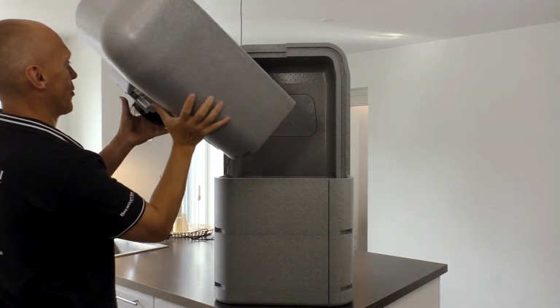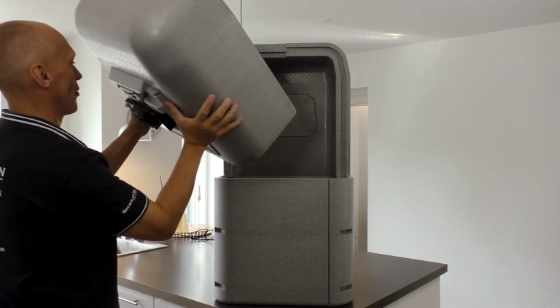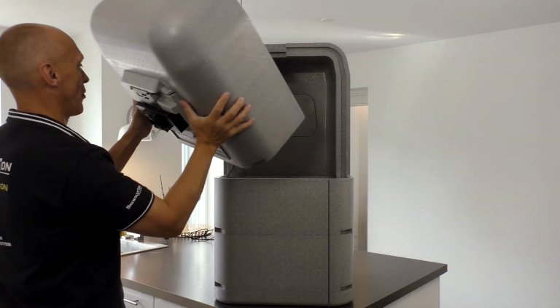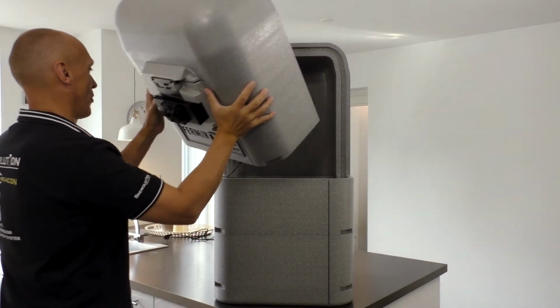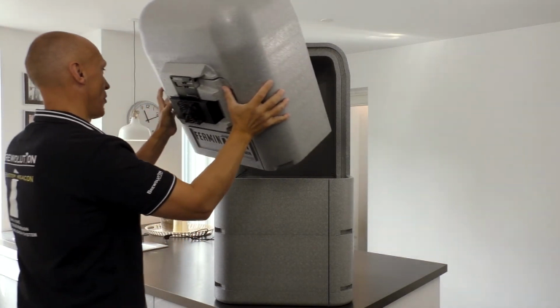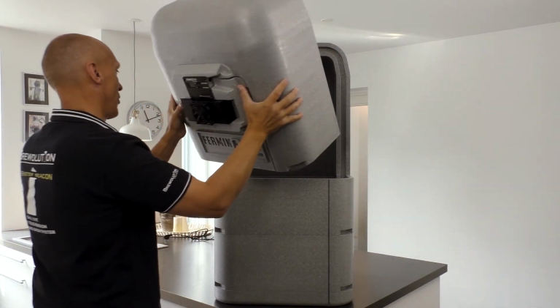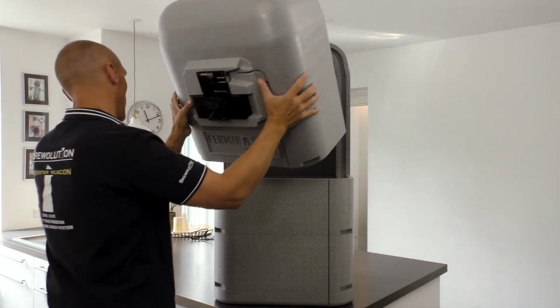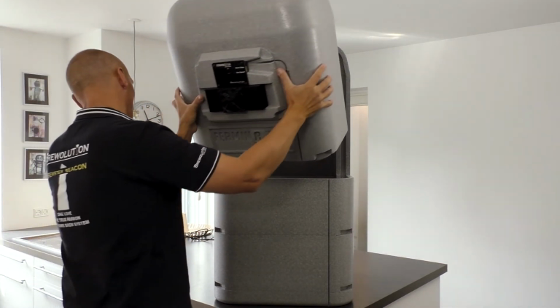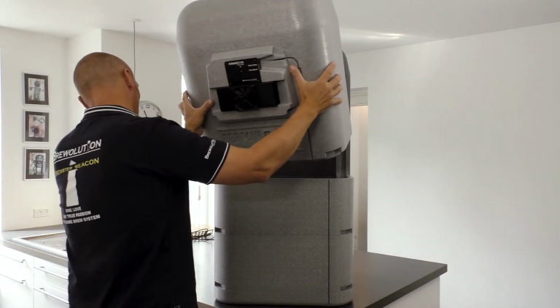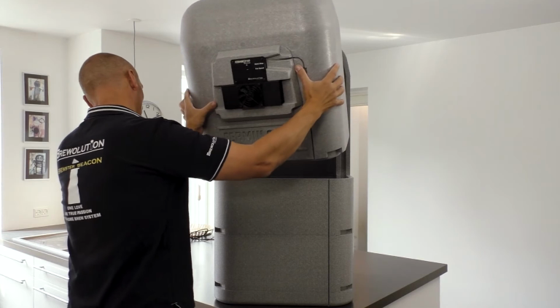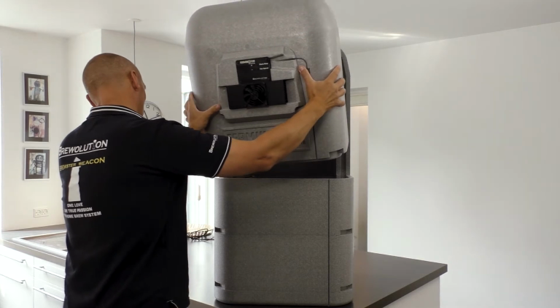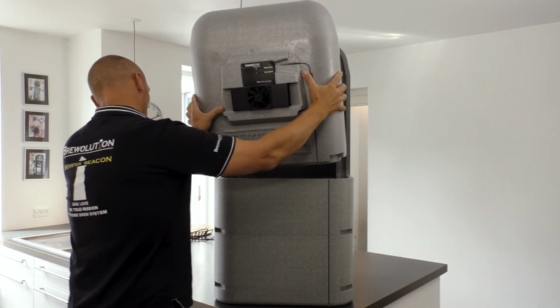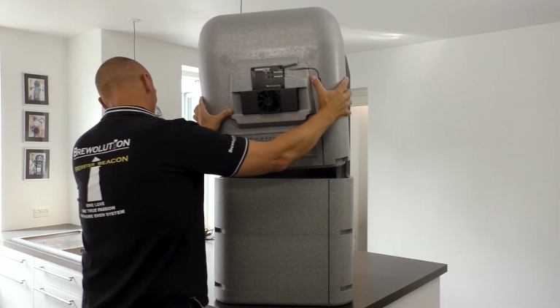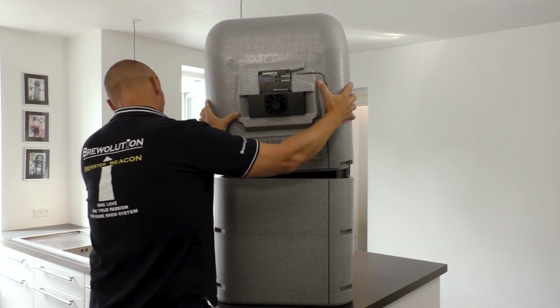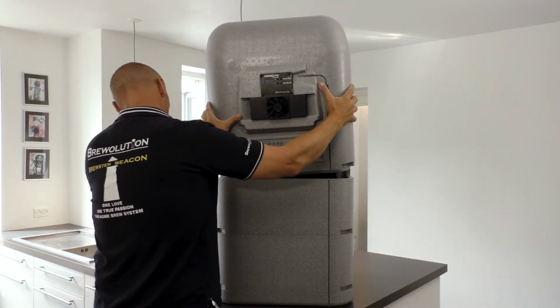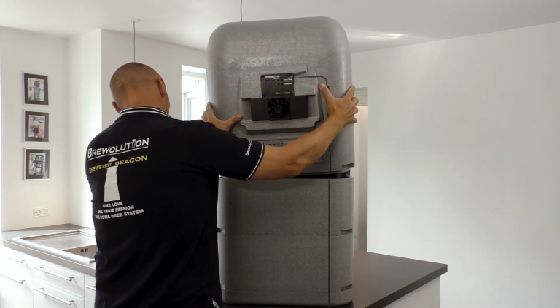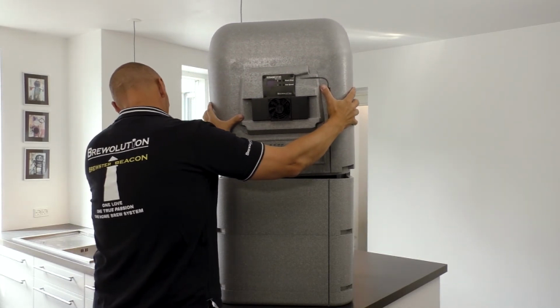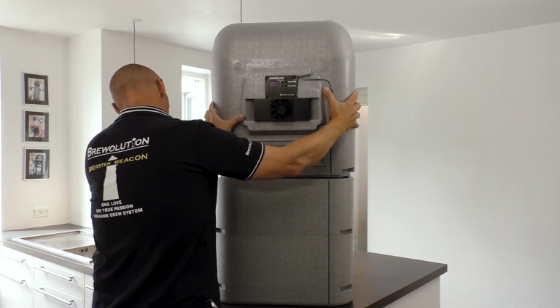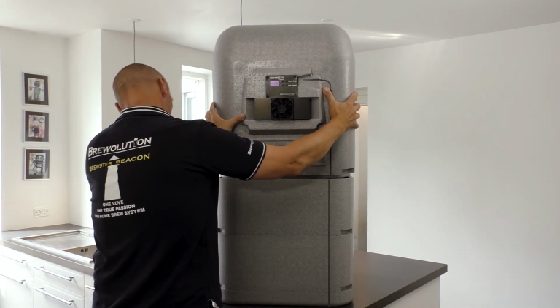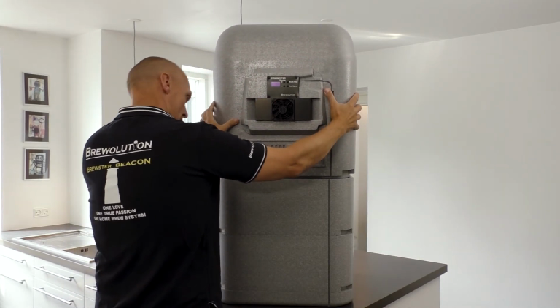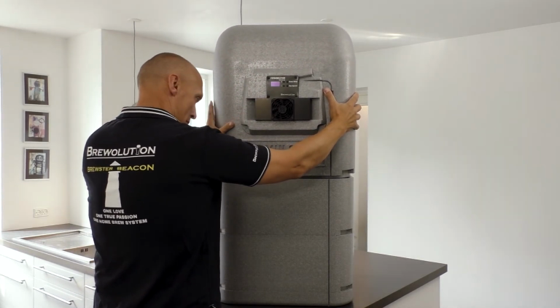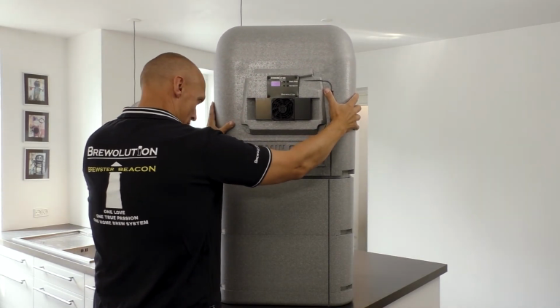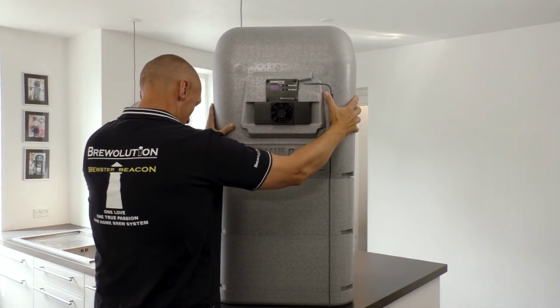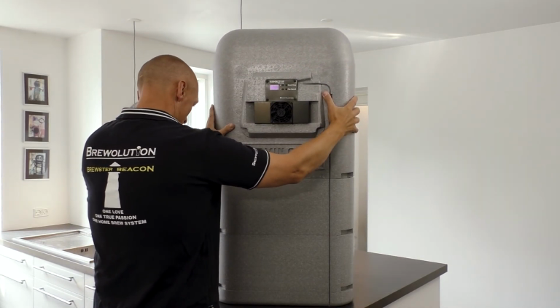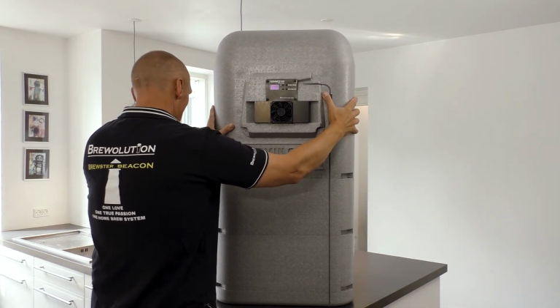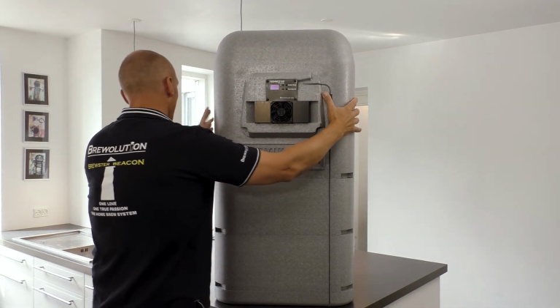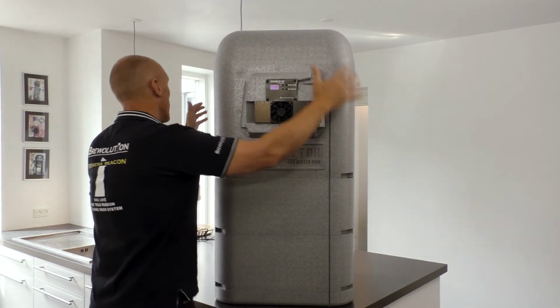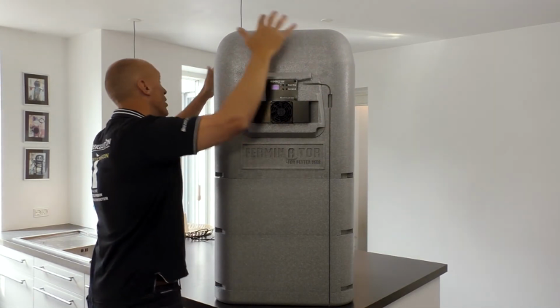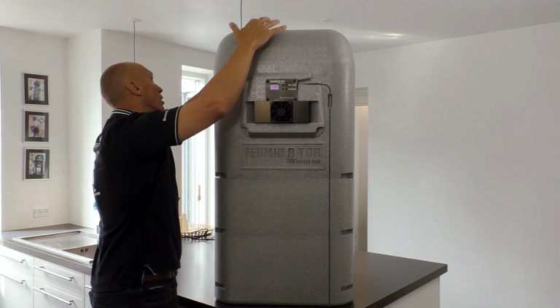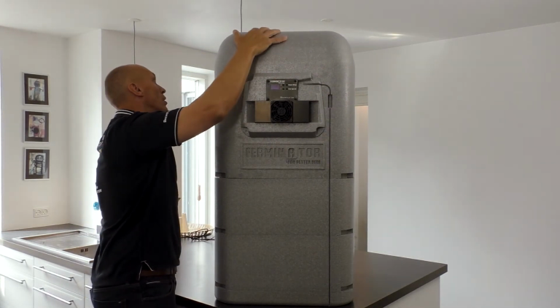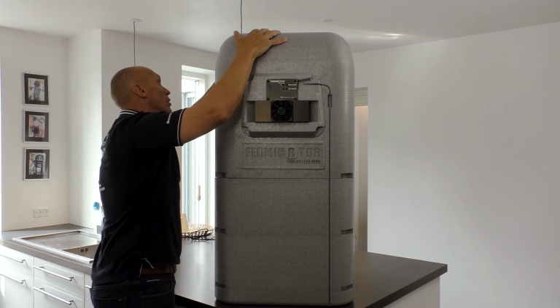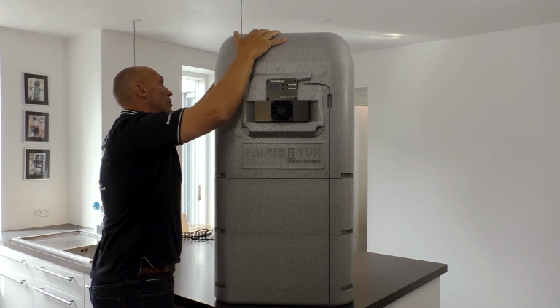Finally, place the front piece of the Ferminator in its right place and carefully press the pieces together.